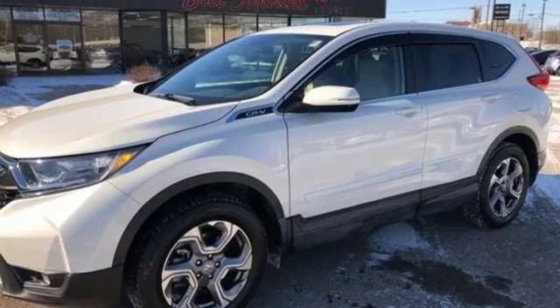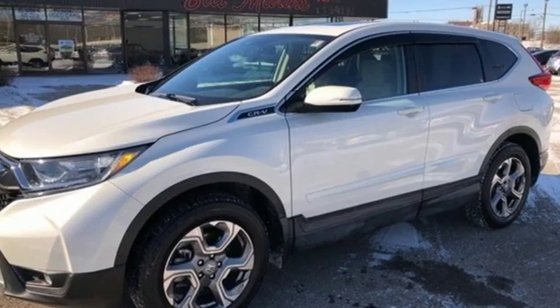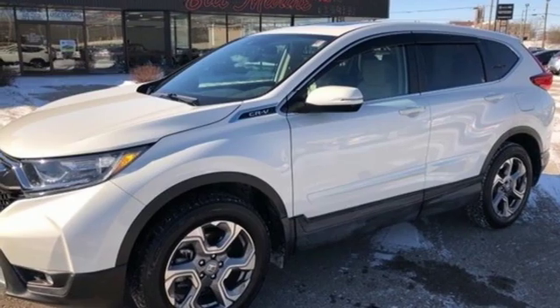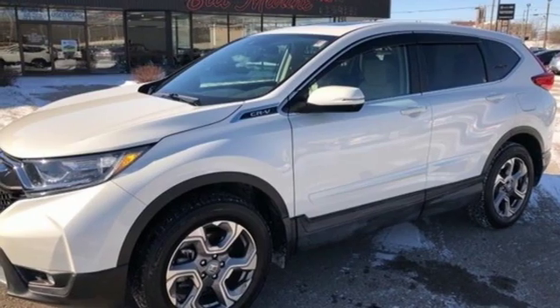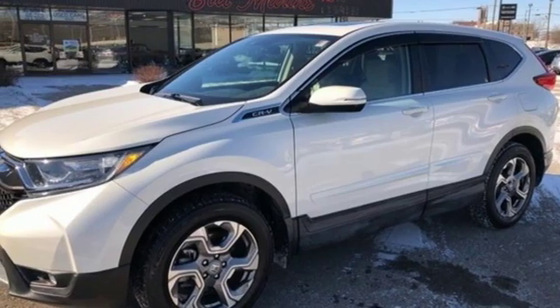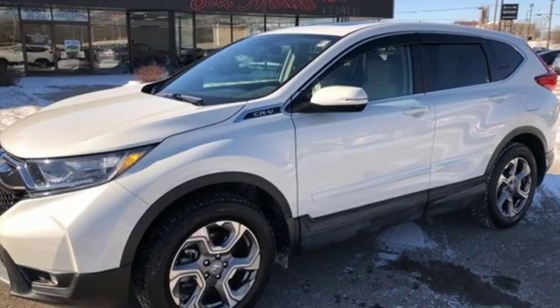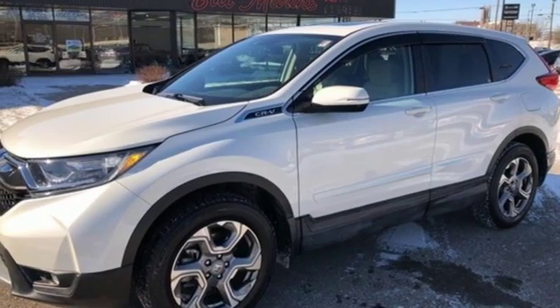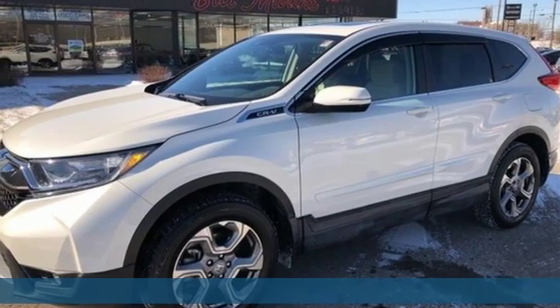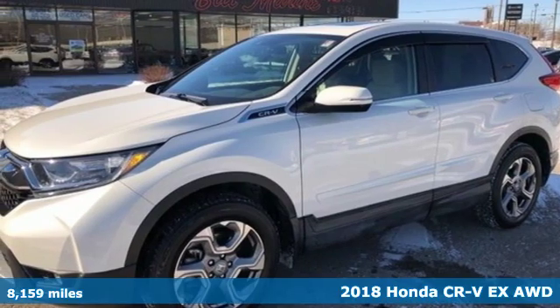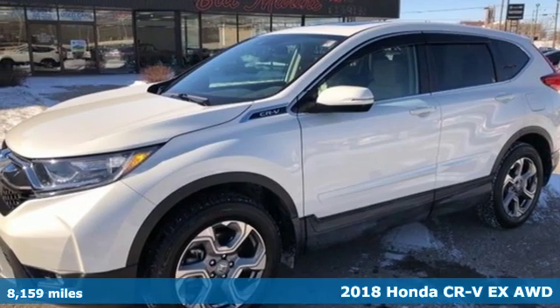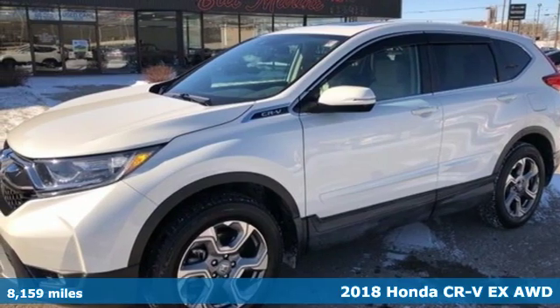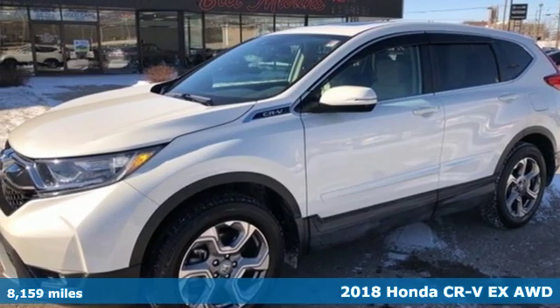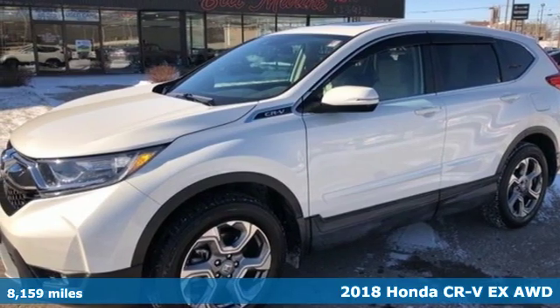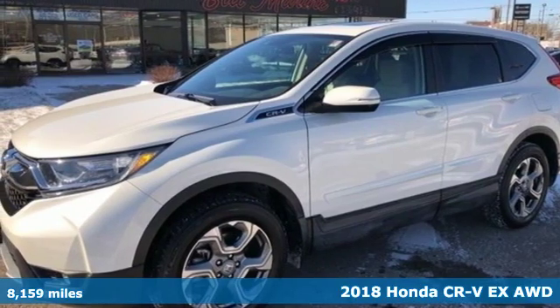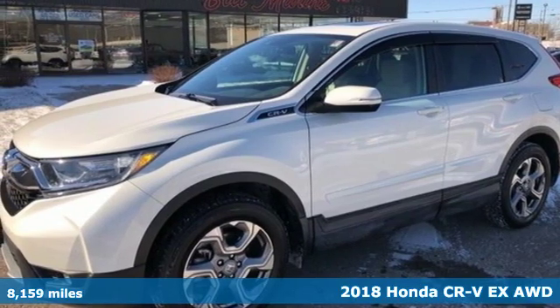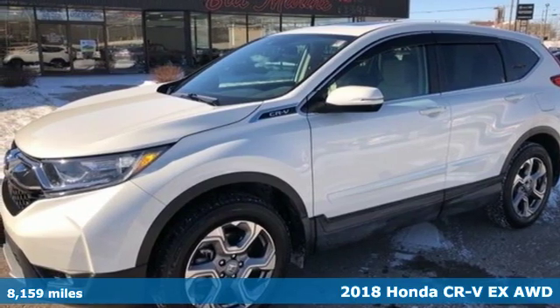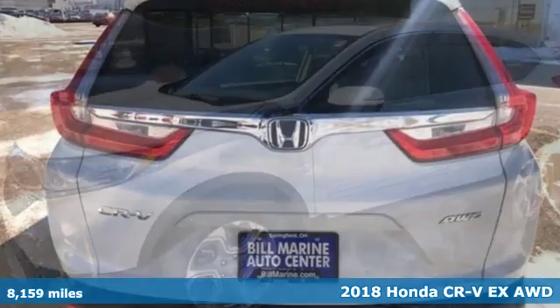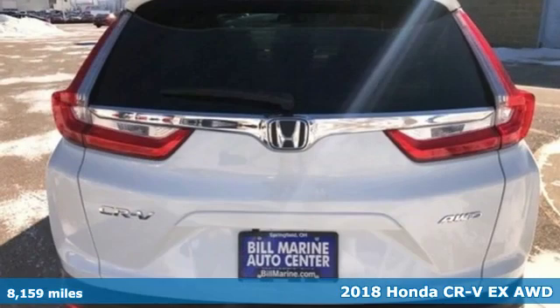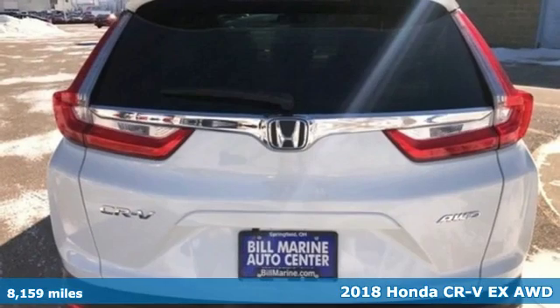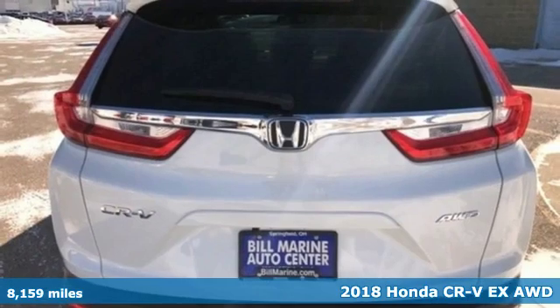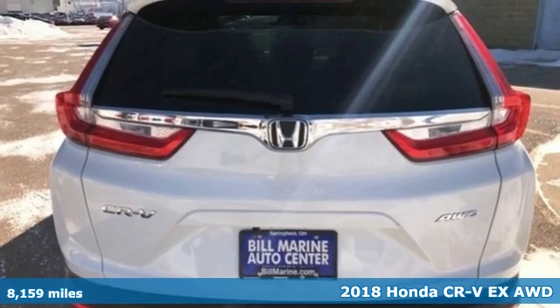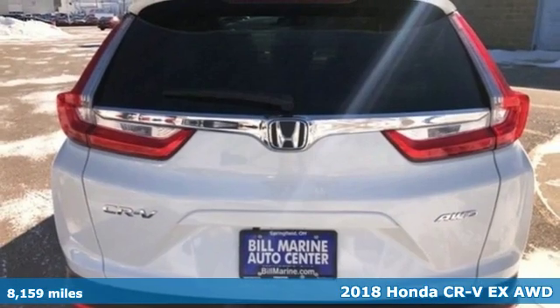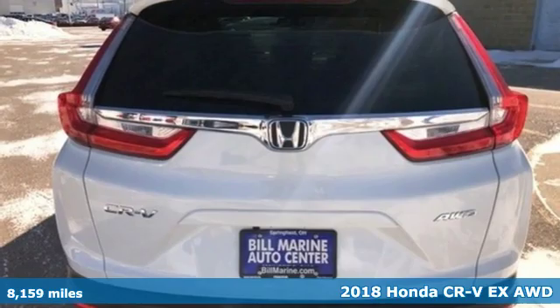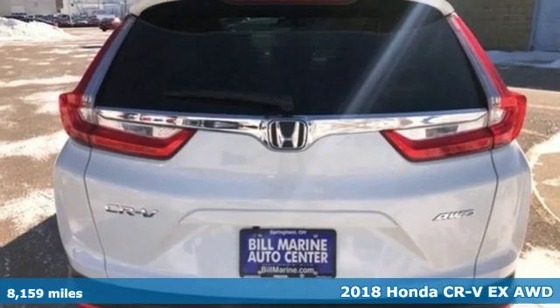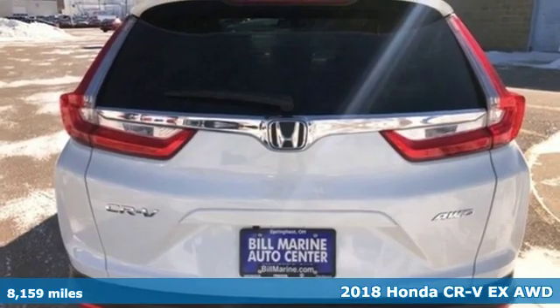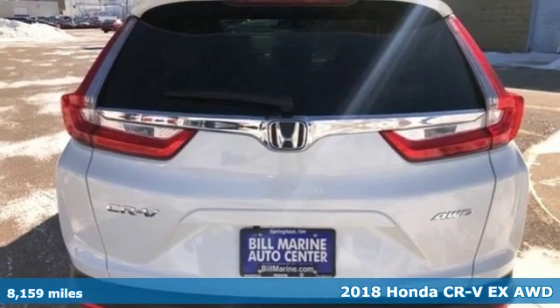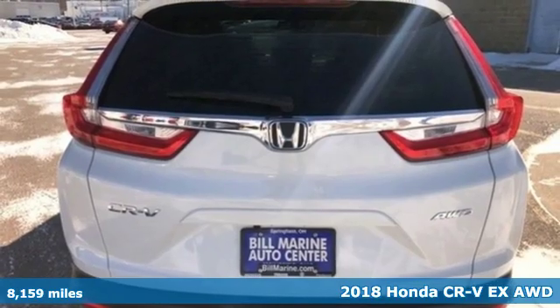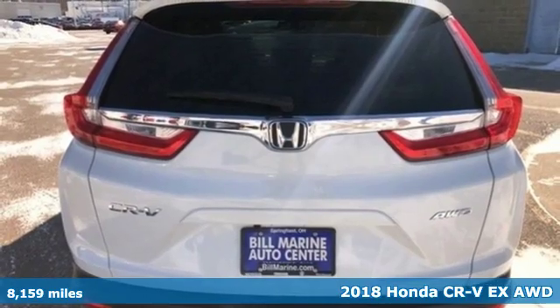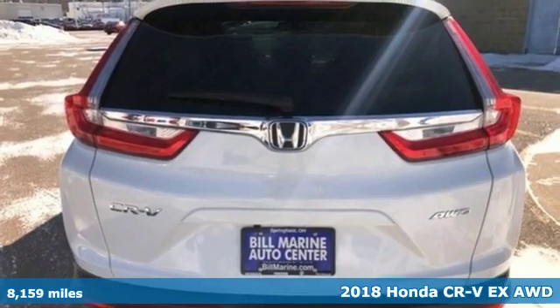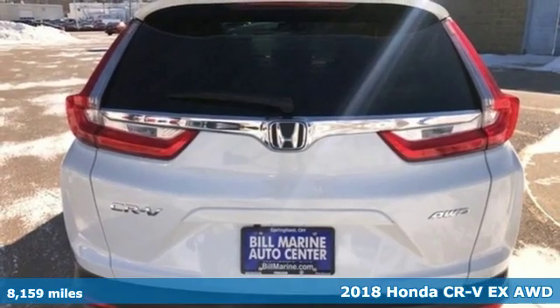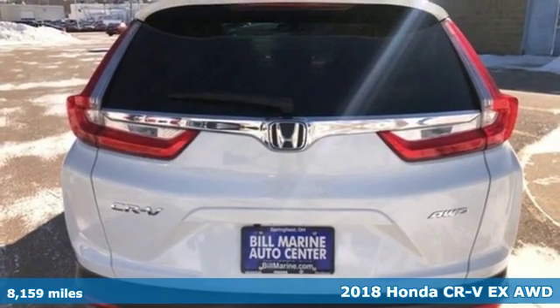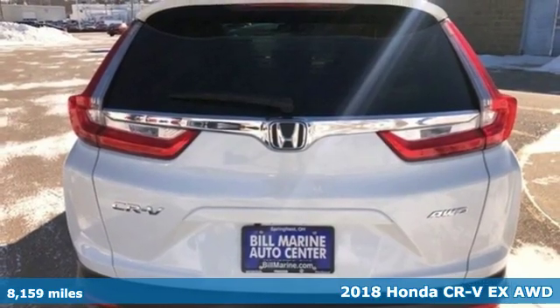It's a 2018 Honda CR-V. Every Honda is designed with the driver in mind.